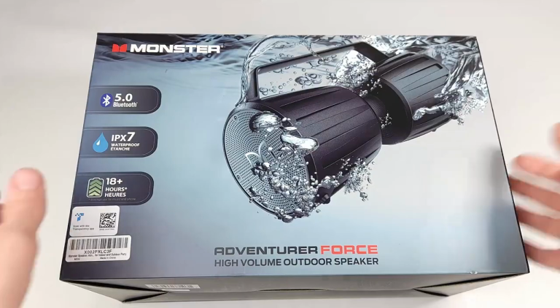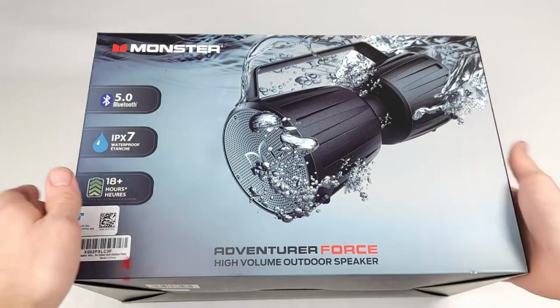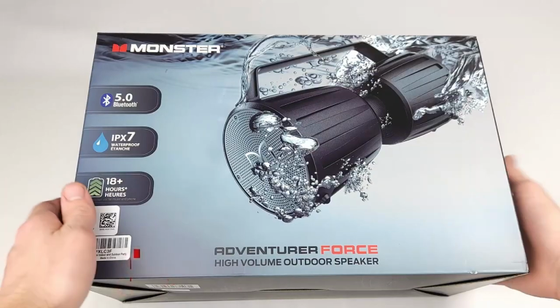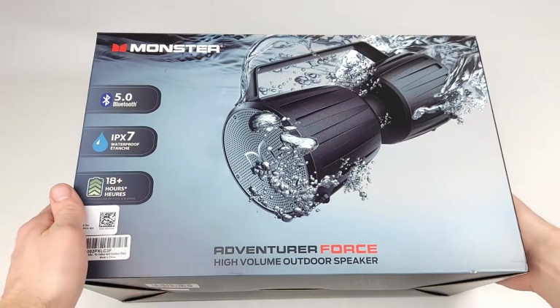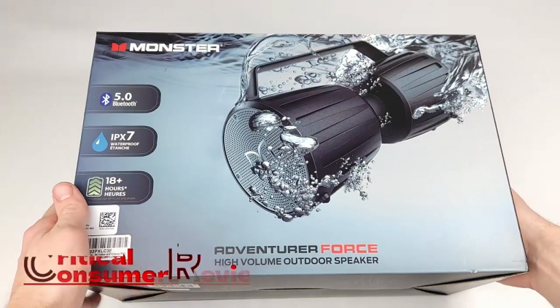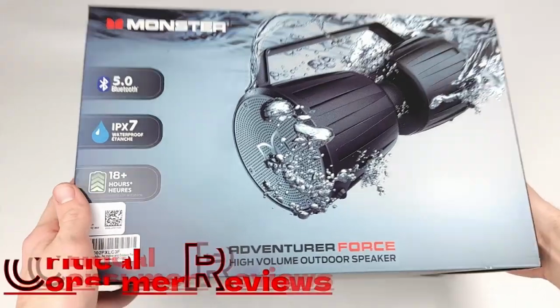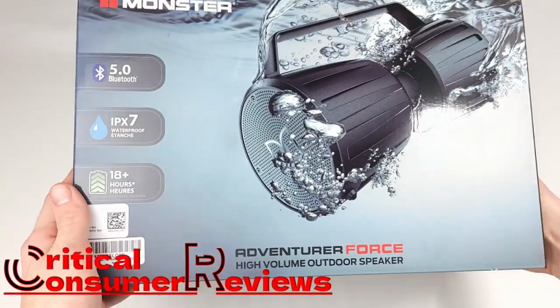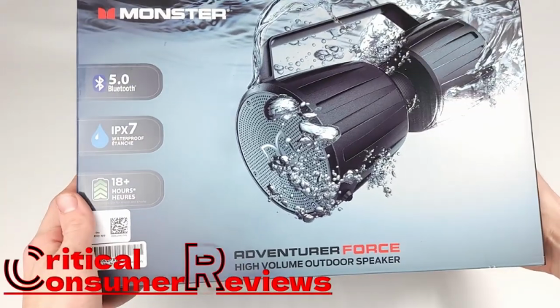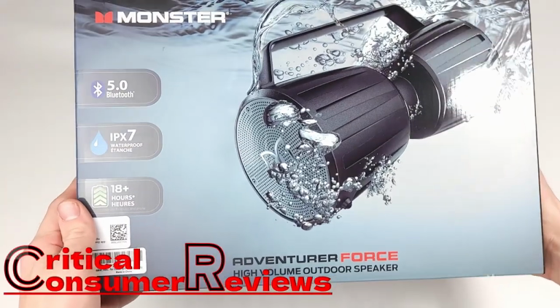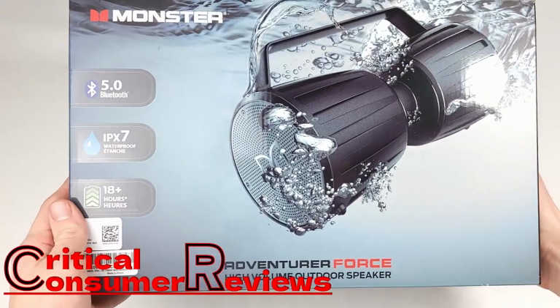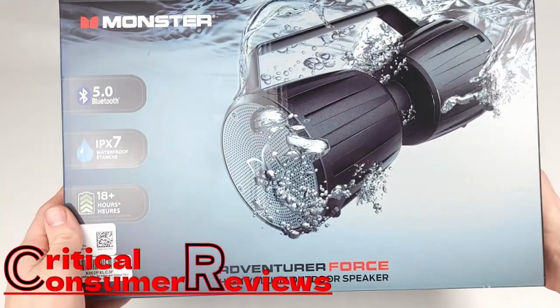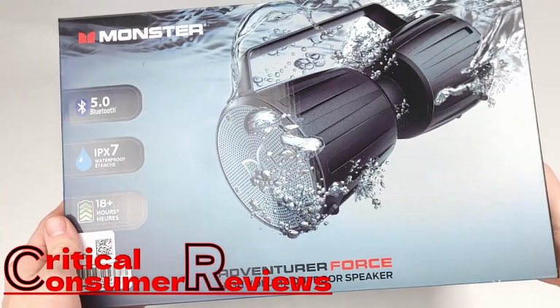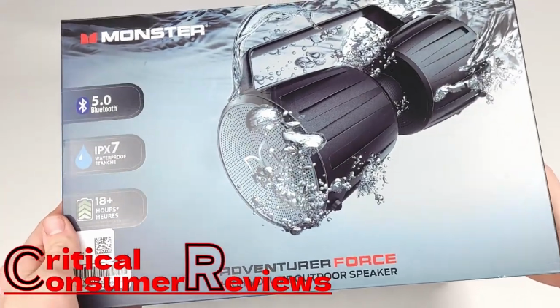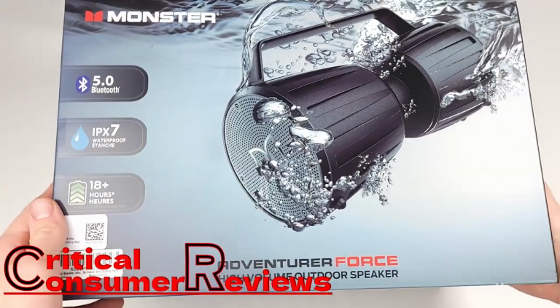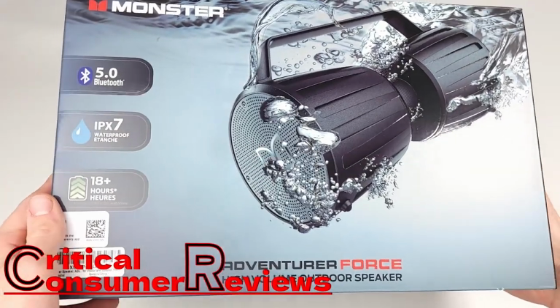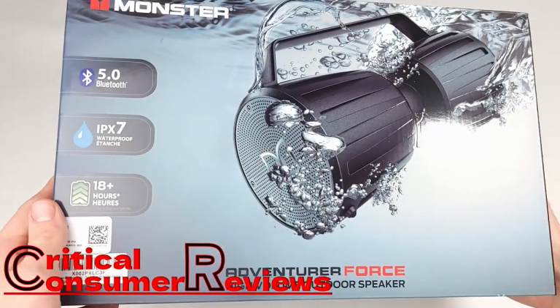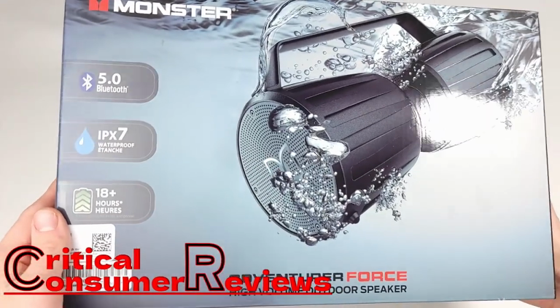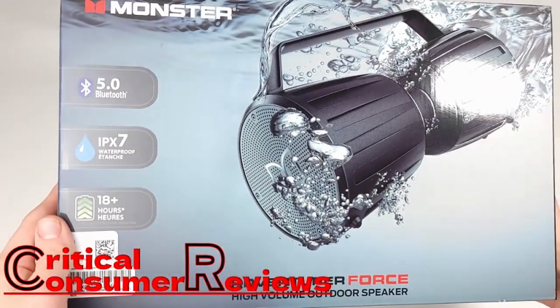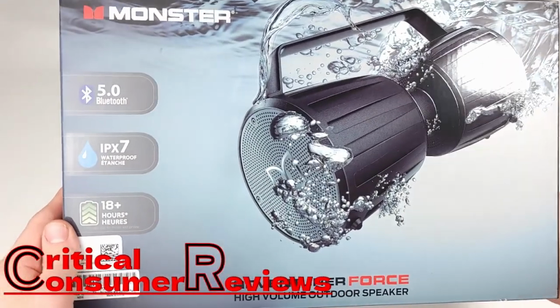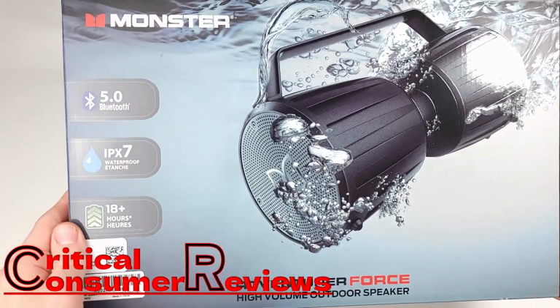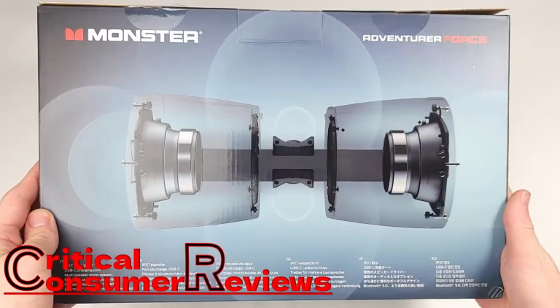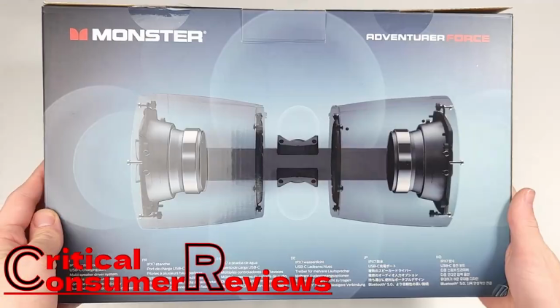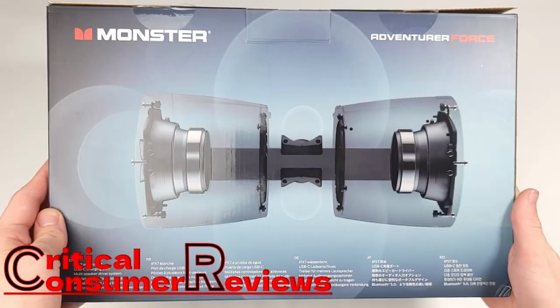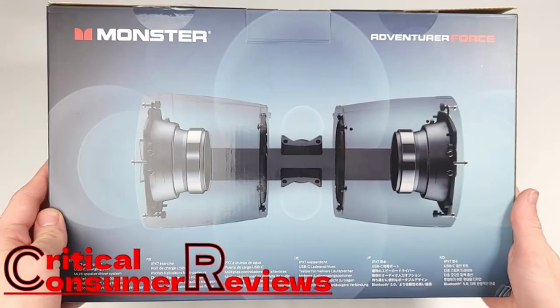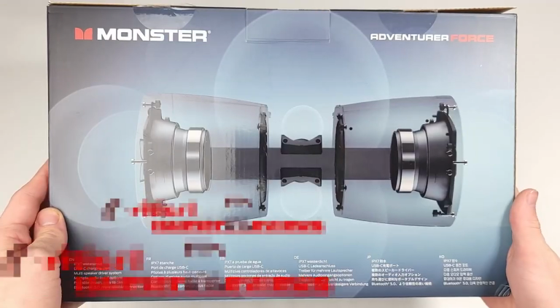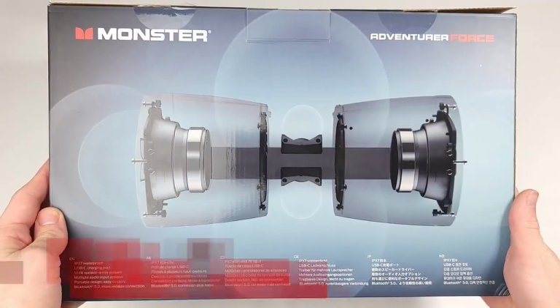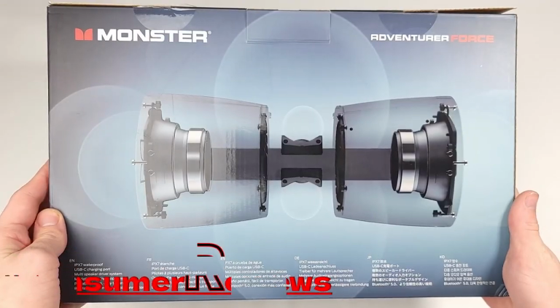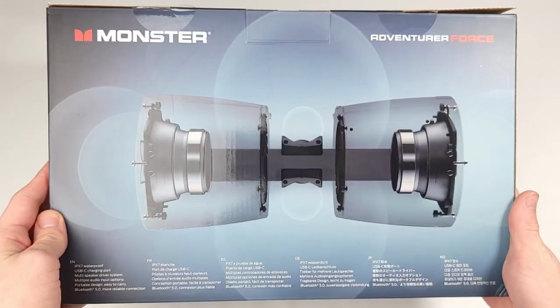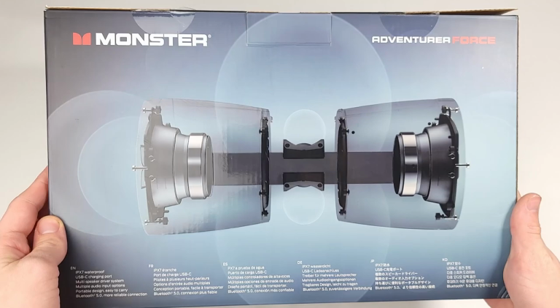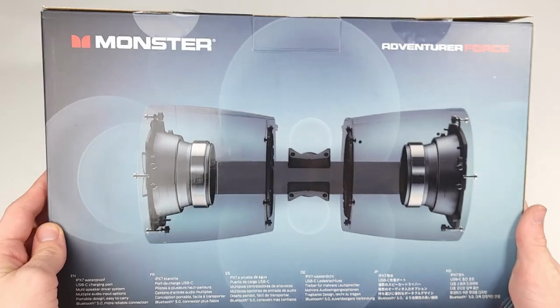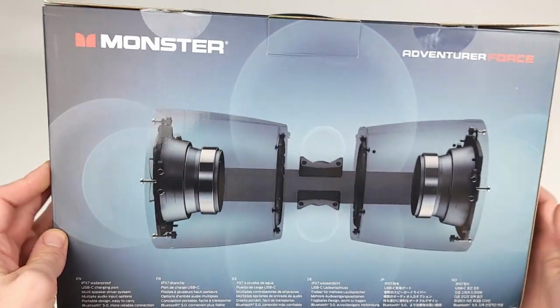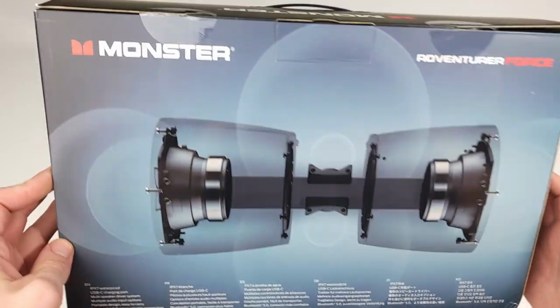Today Monster has sent me their Adventurer Force speaker to review, so without wasting any time let's hop into it.